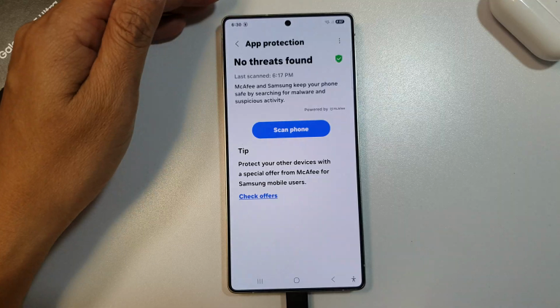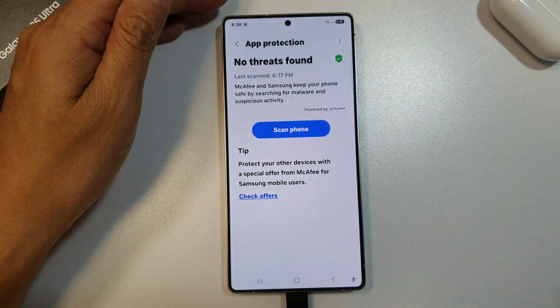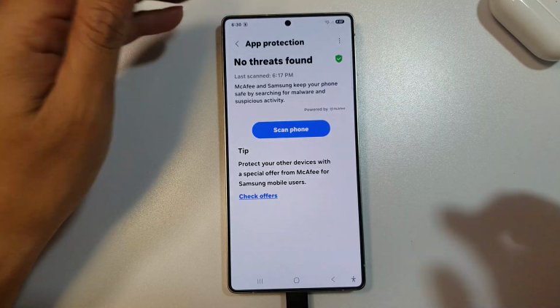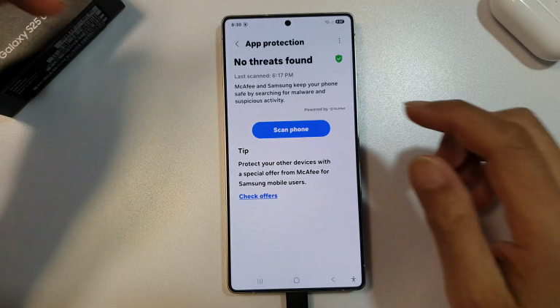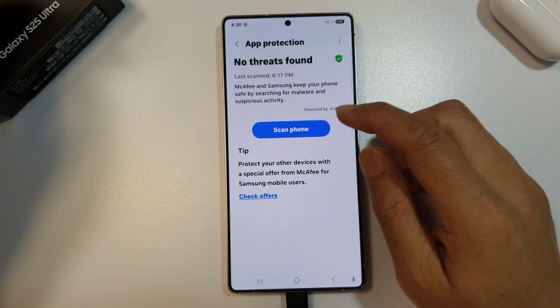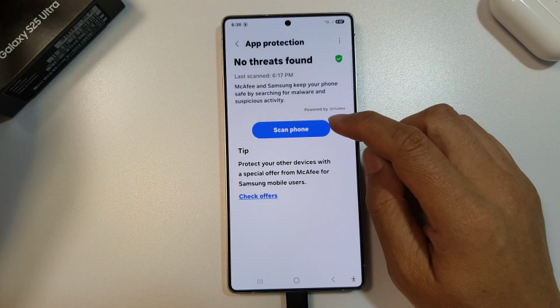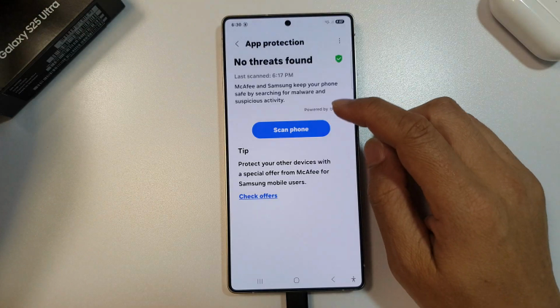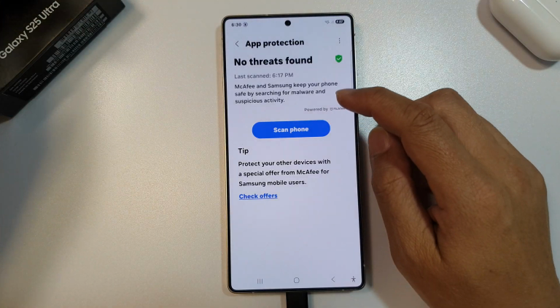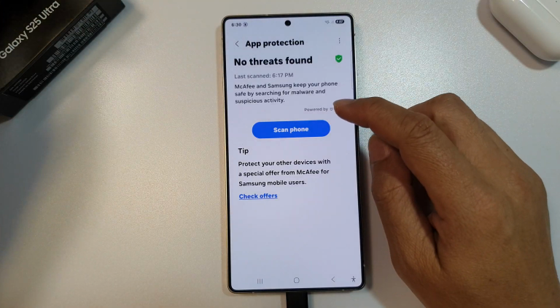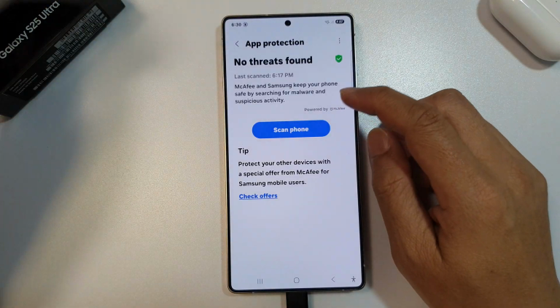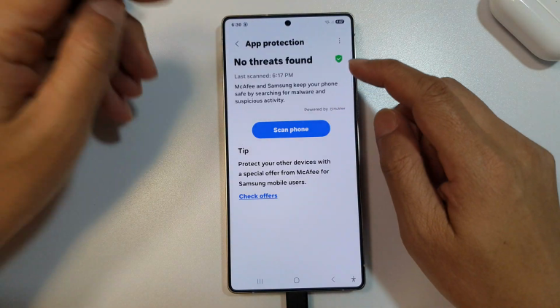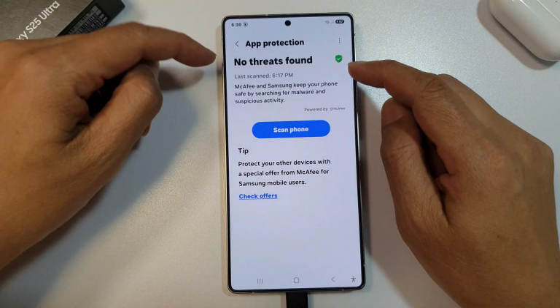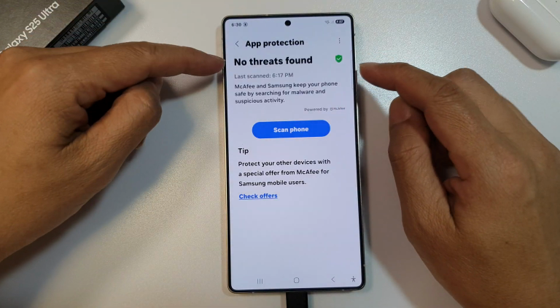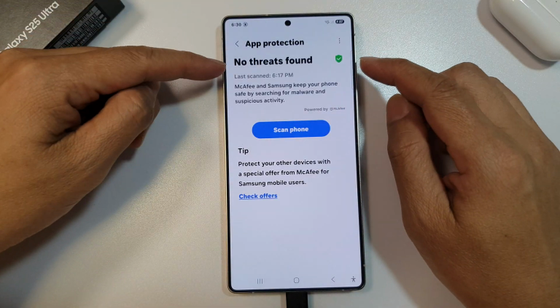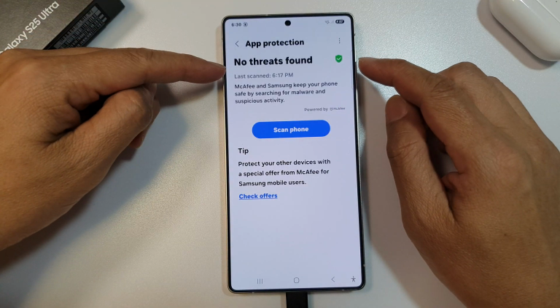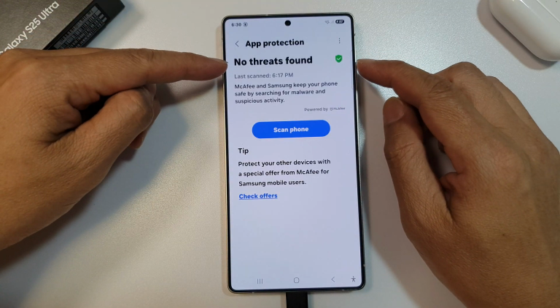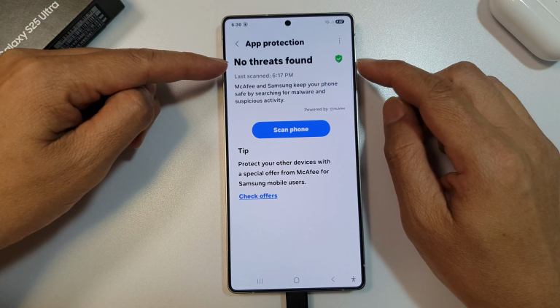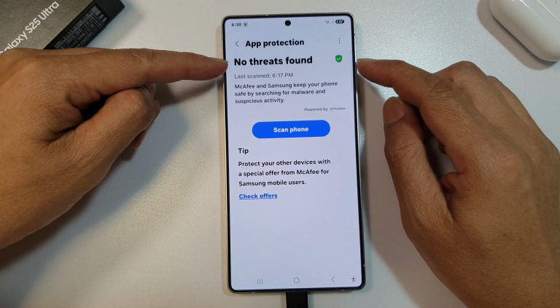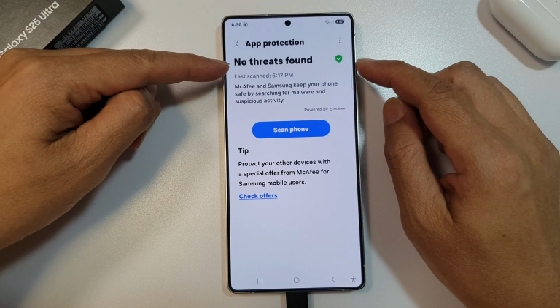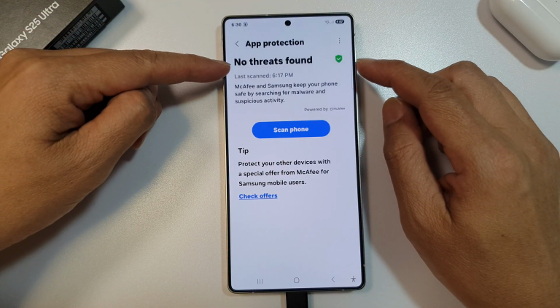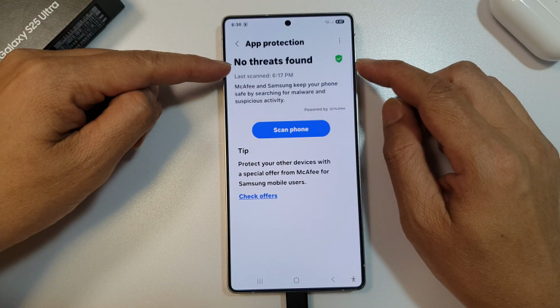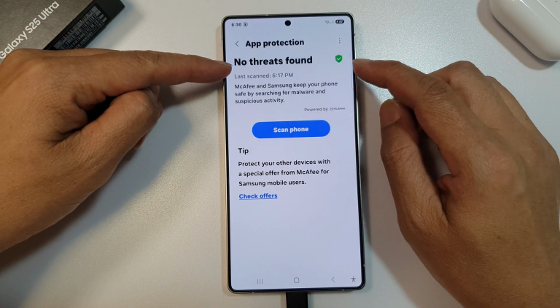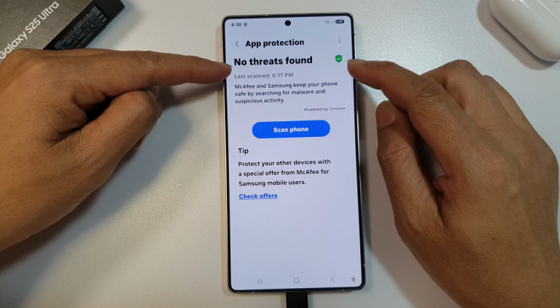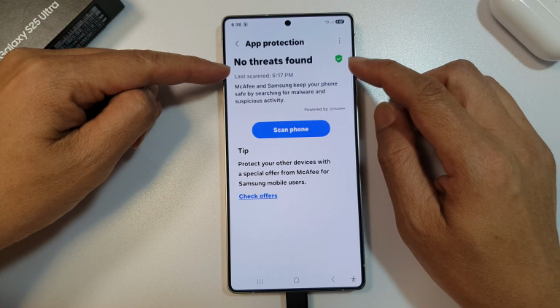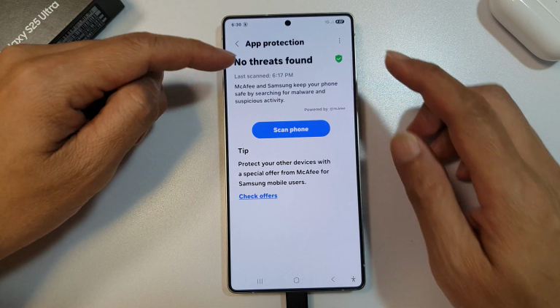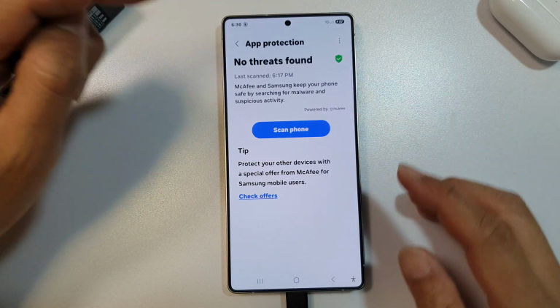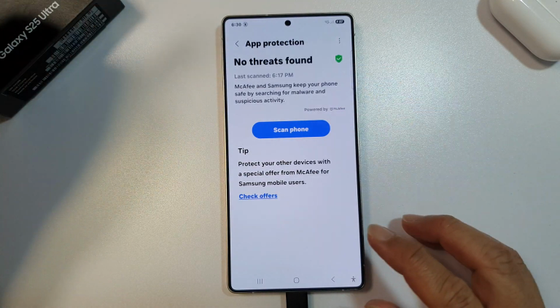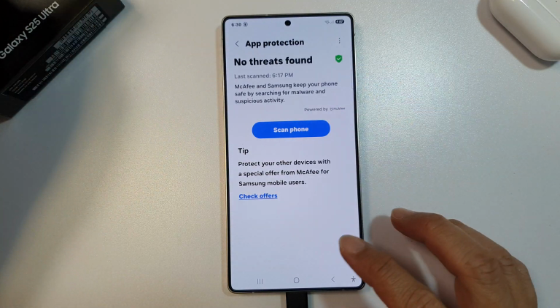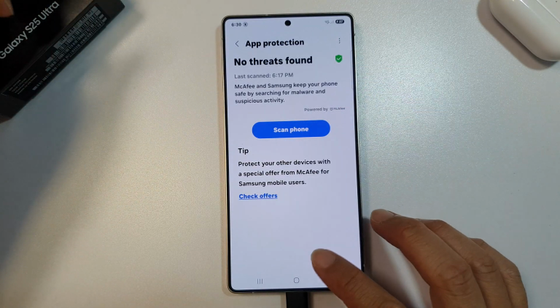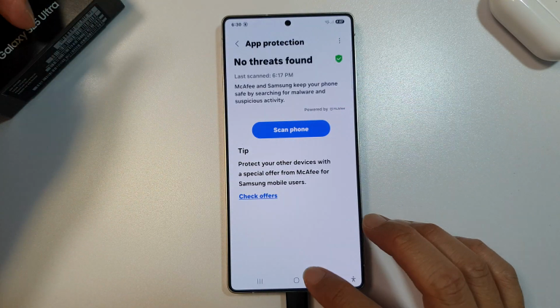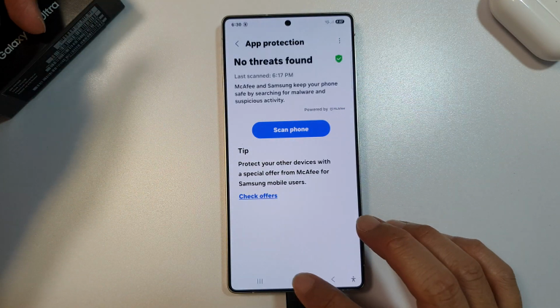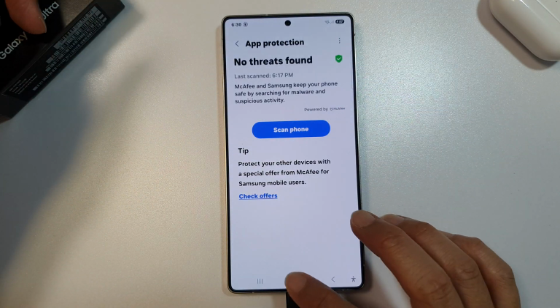So once it's done, it shows the status here: no threats found. And that's it.